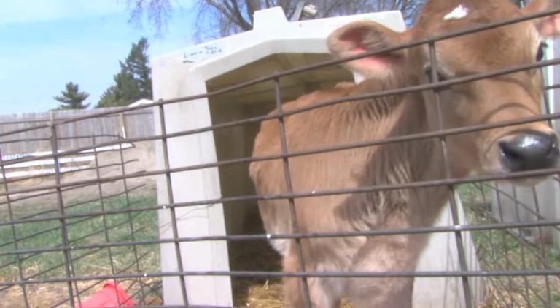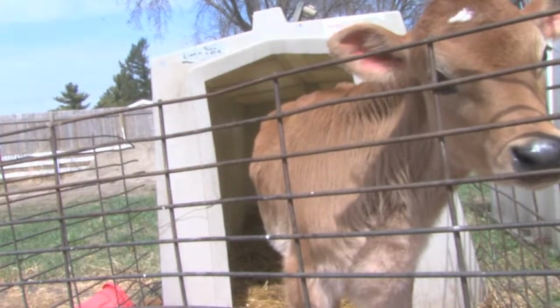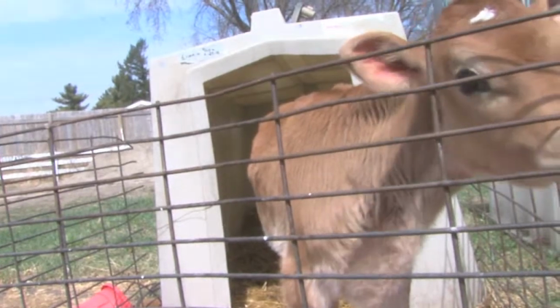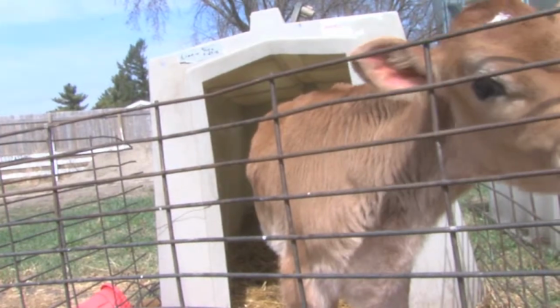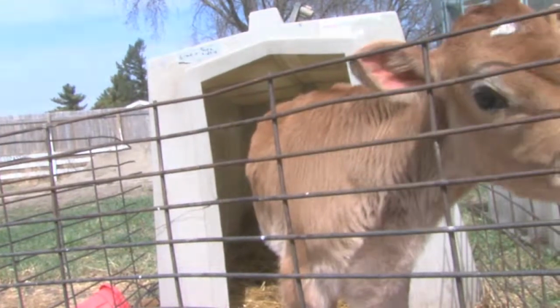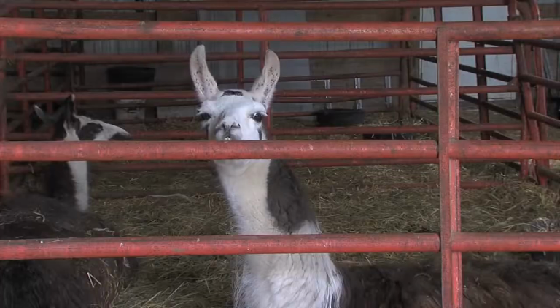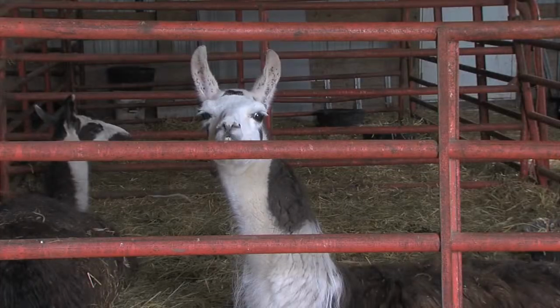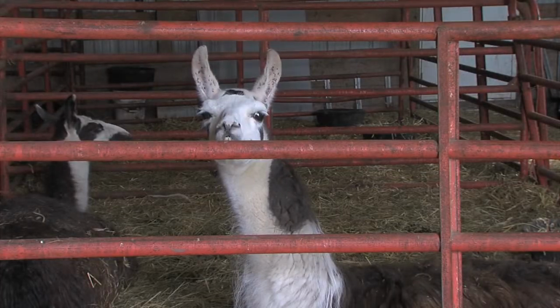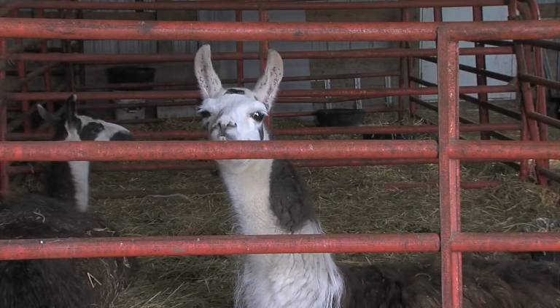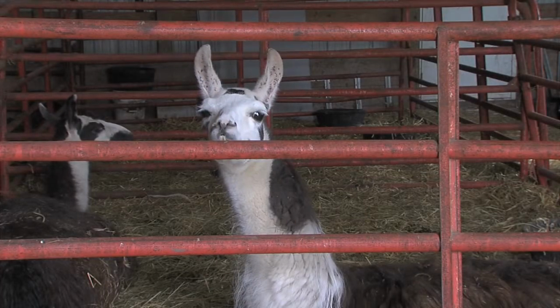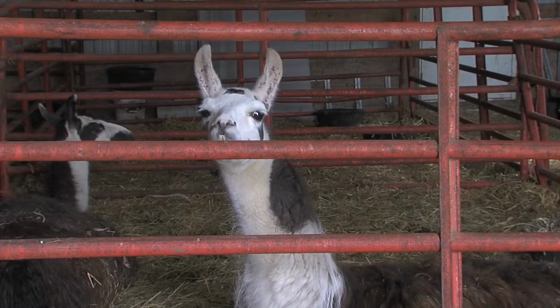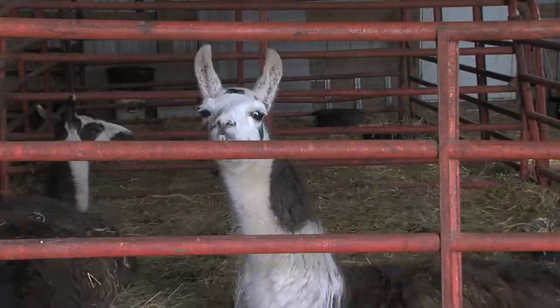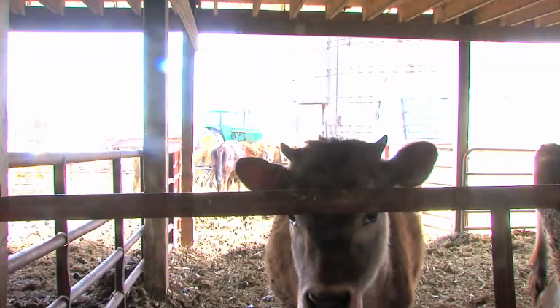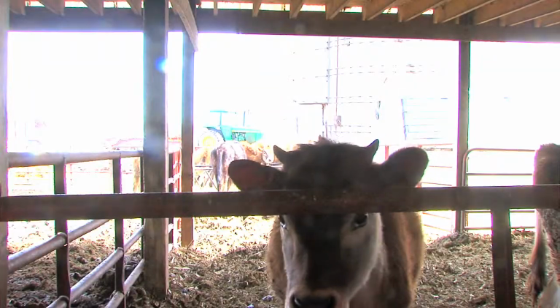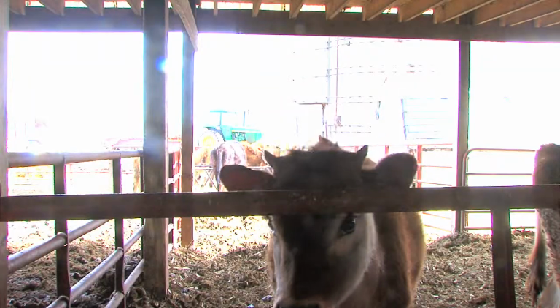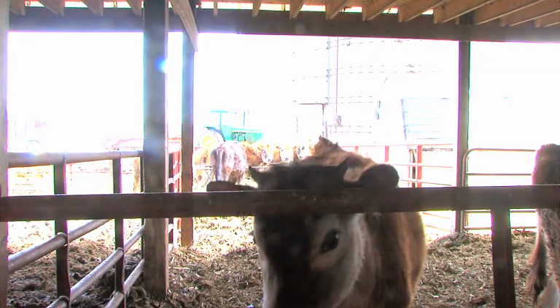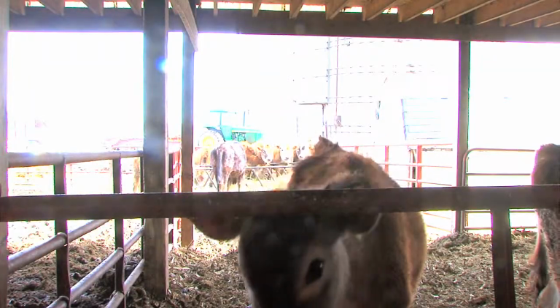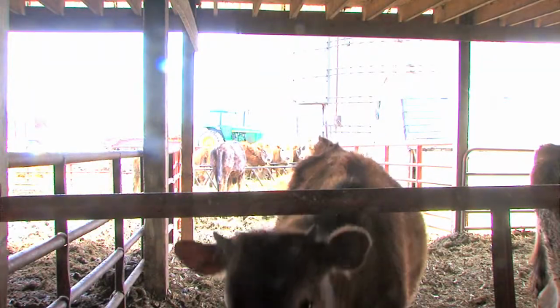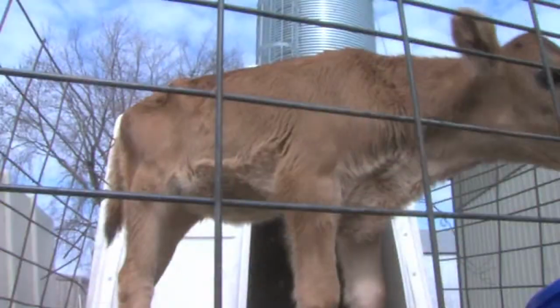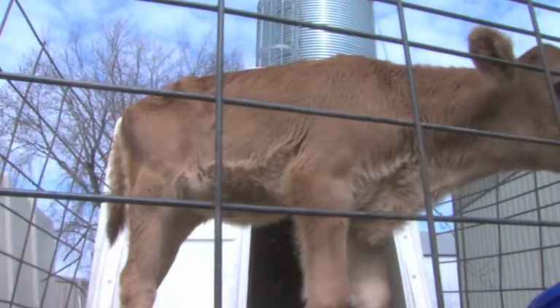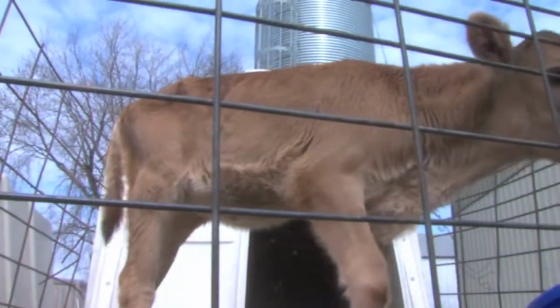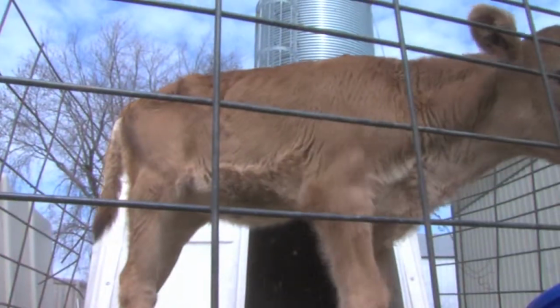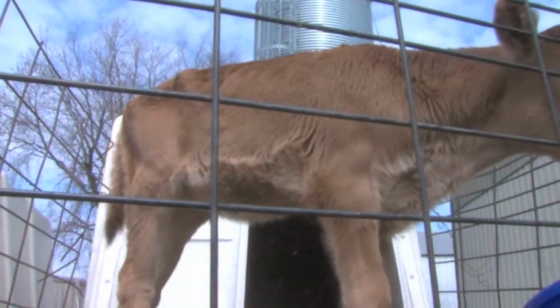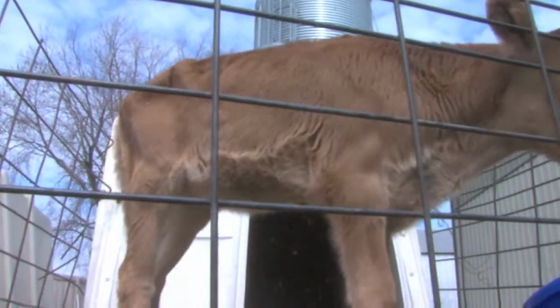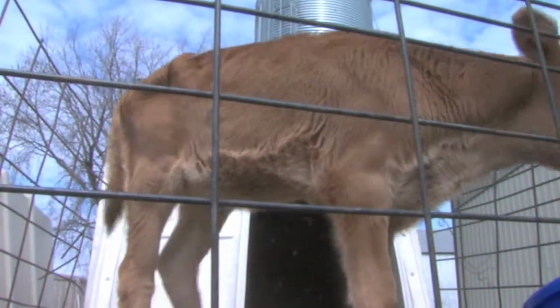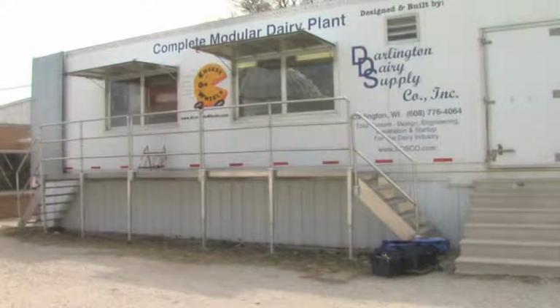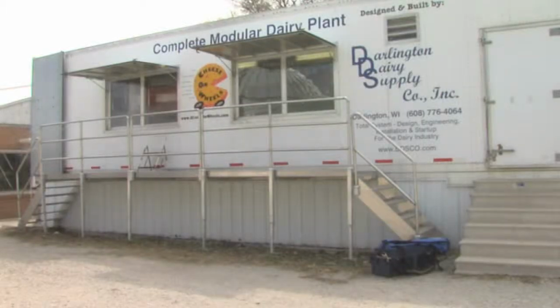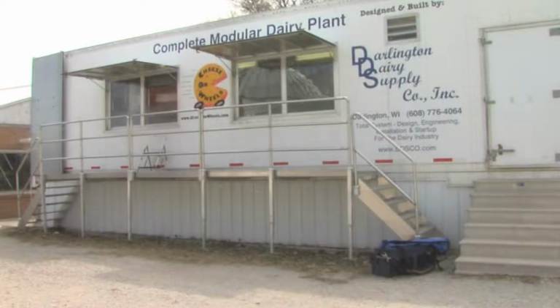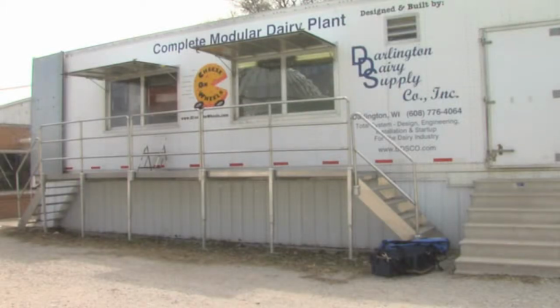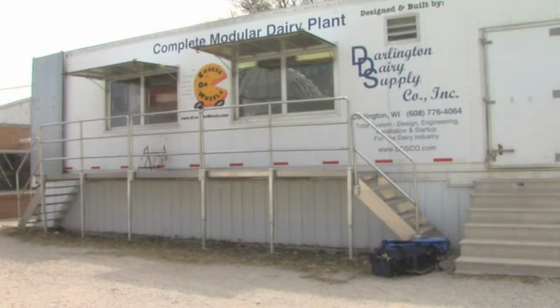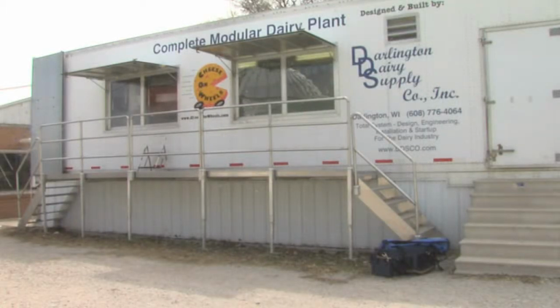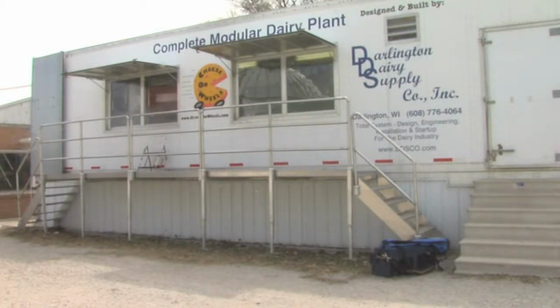In 2000, my son wanted to come and join the operation, and we thought that we'd do something a little extra, and started making cheese.